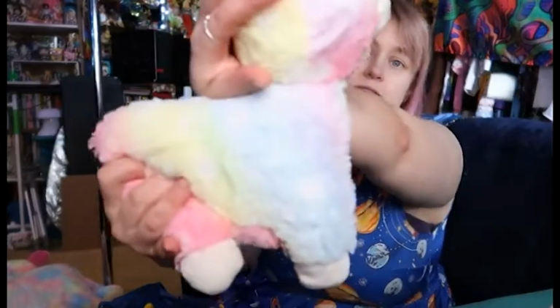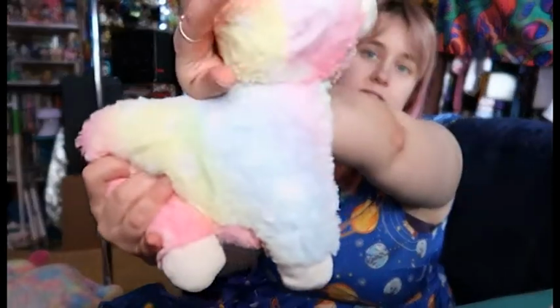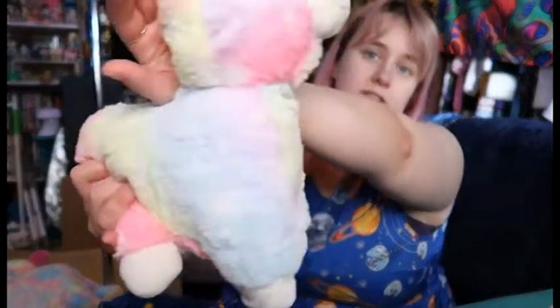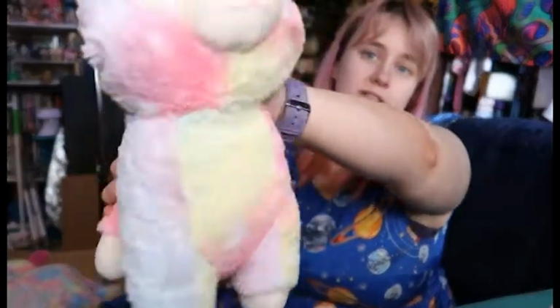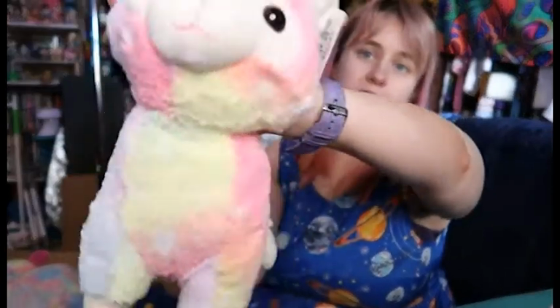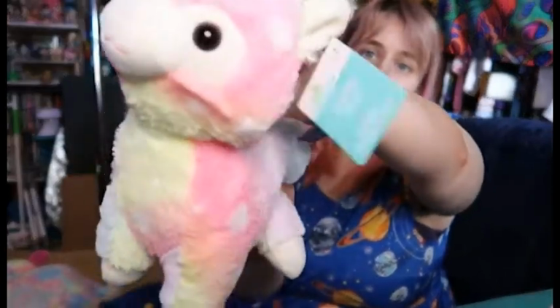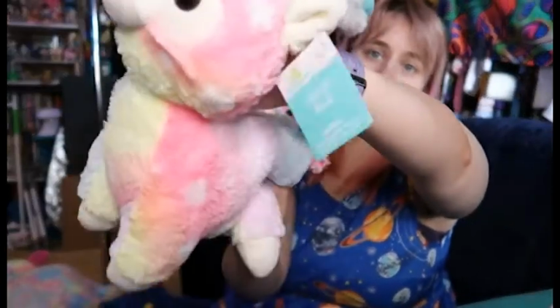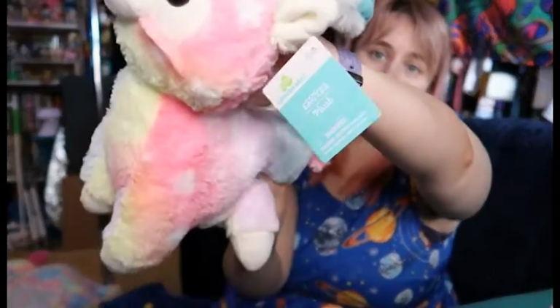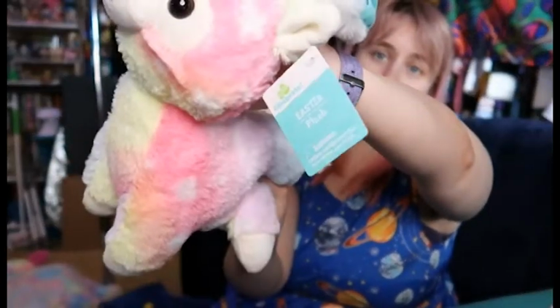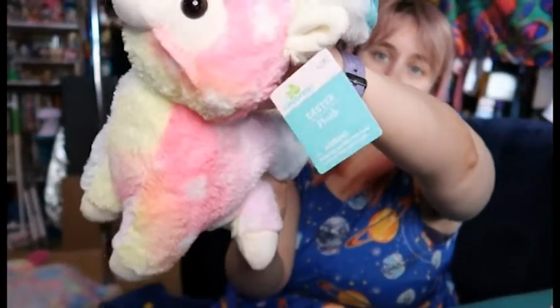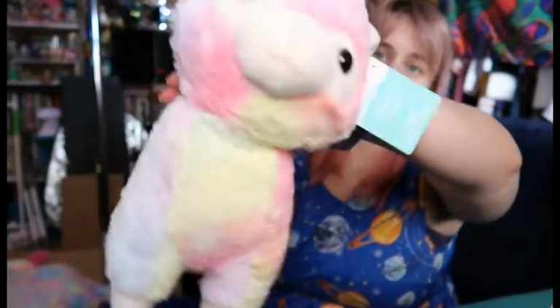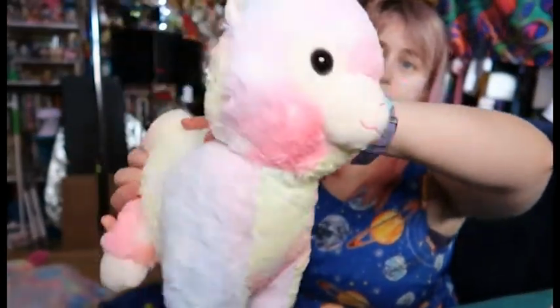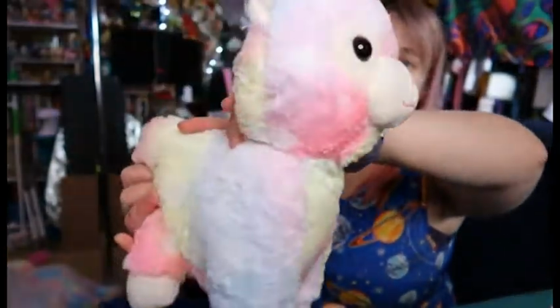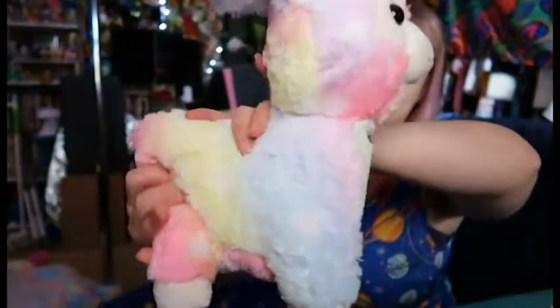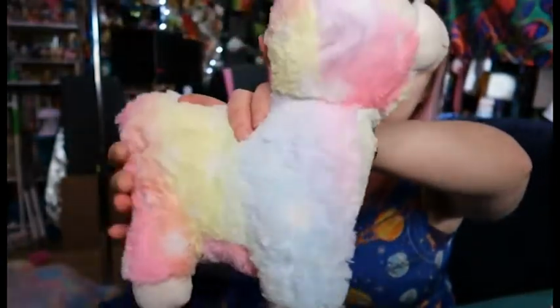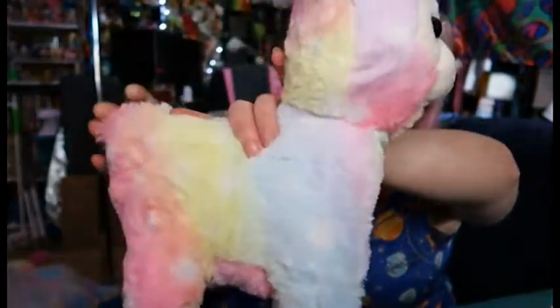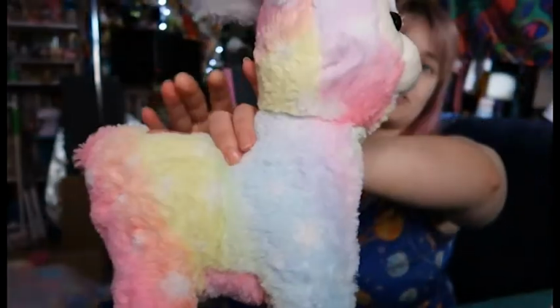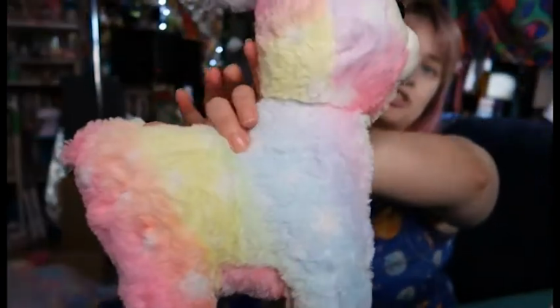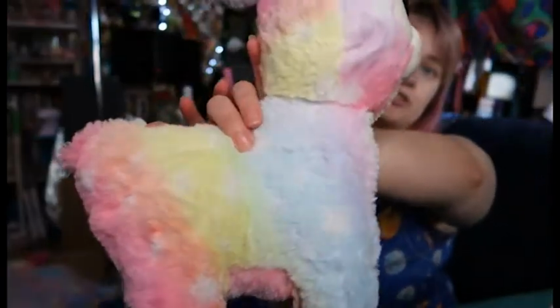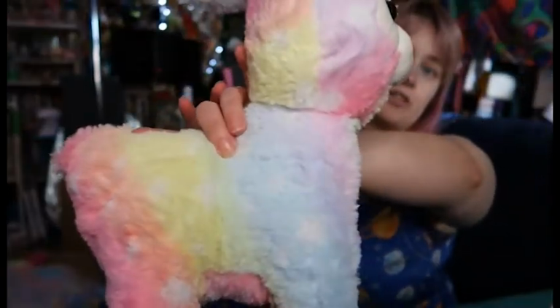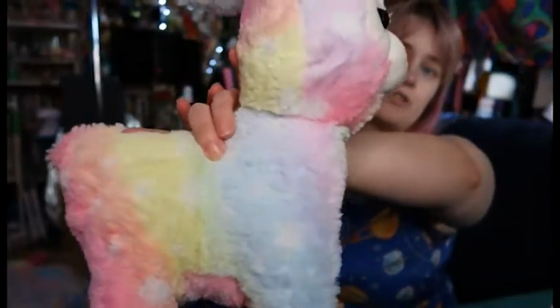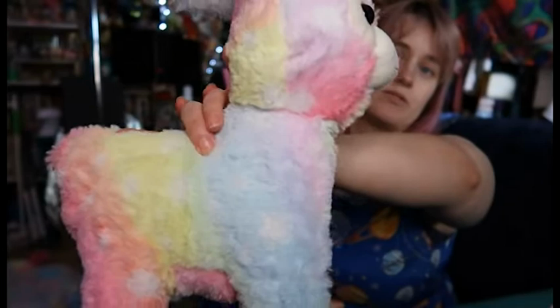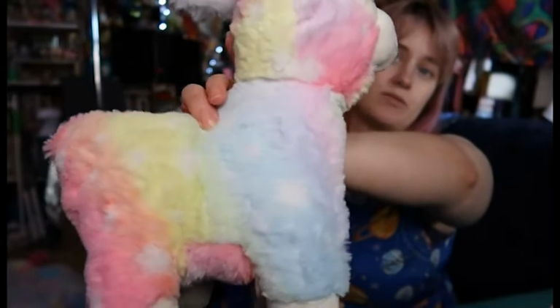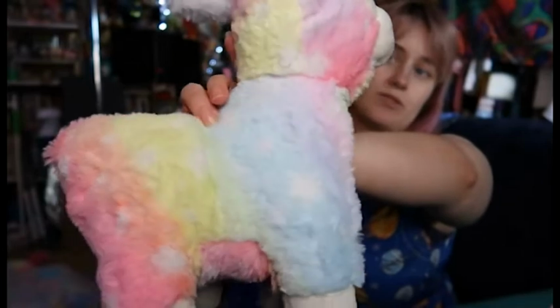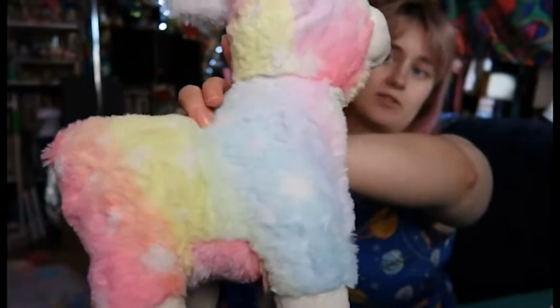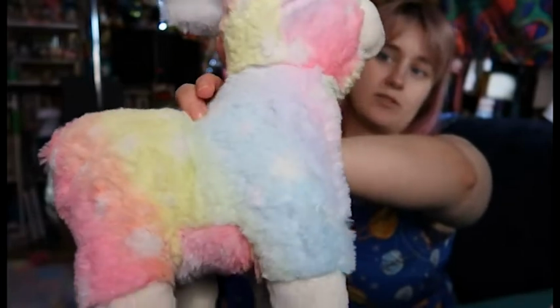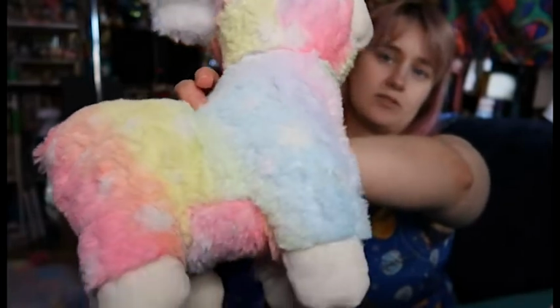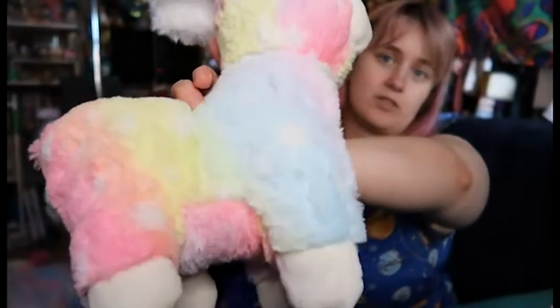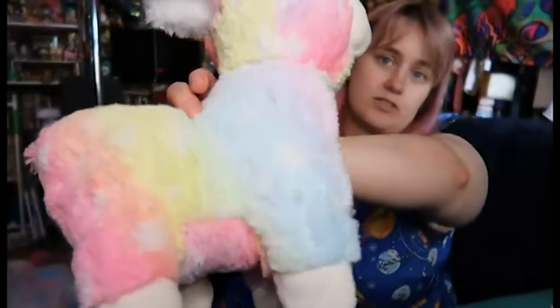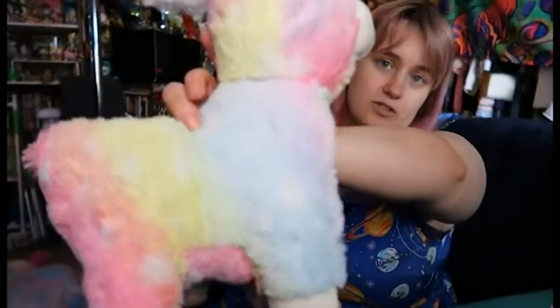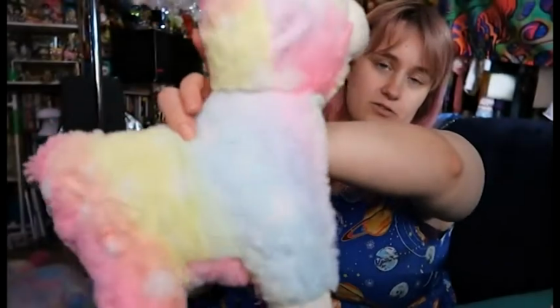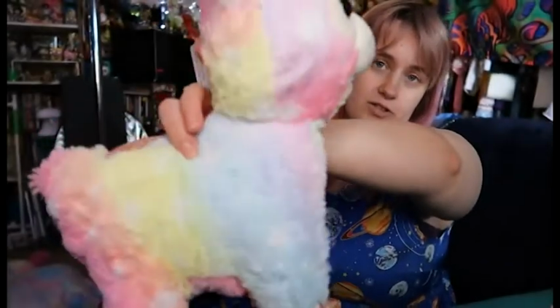Another little rainbow alpaca. This one's got more of a tie-dye-ish look with these little stars in its fur.